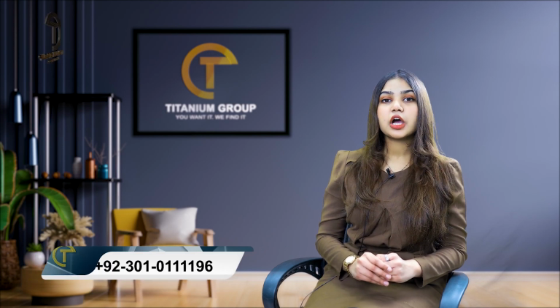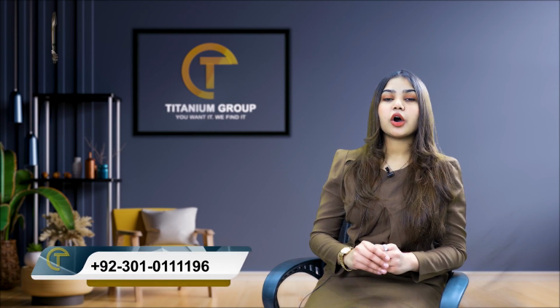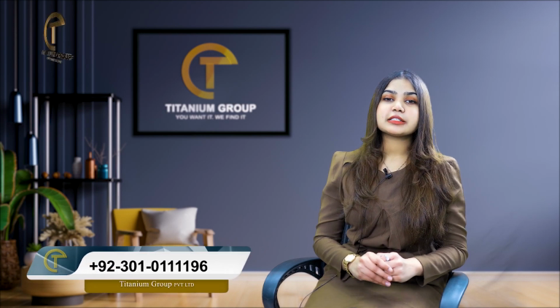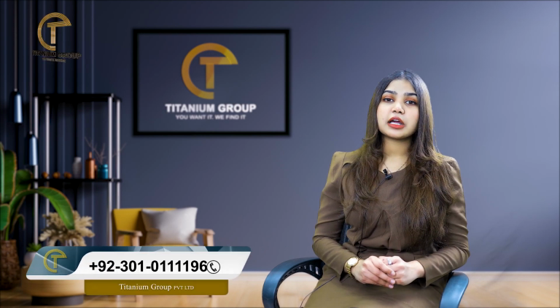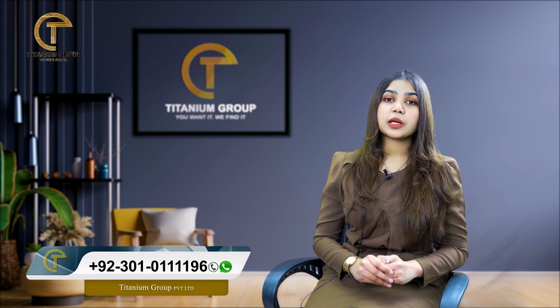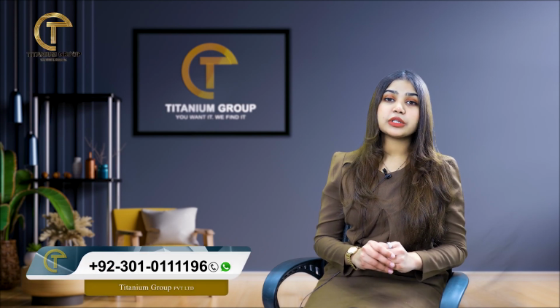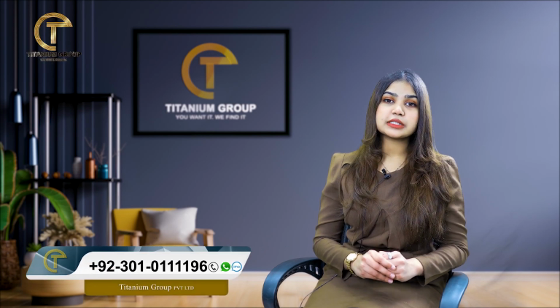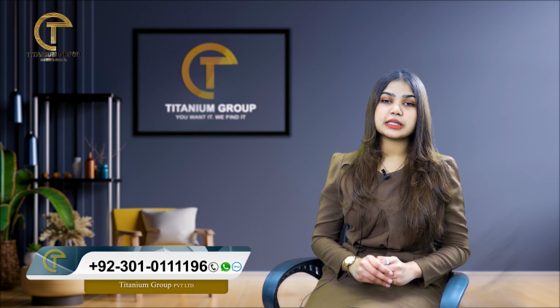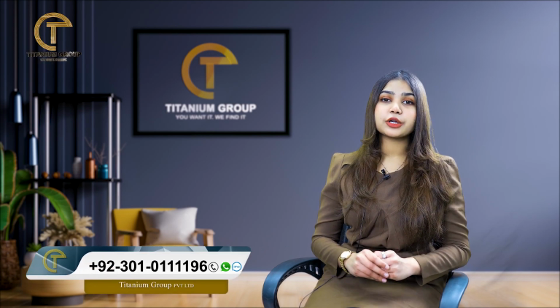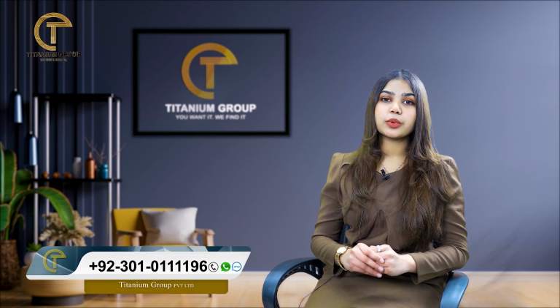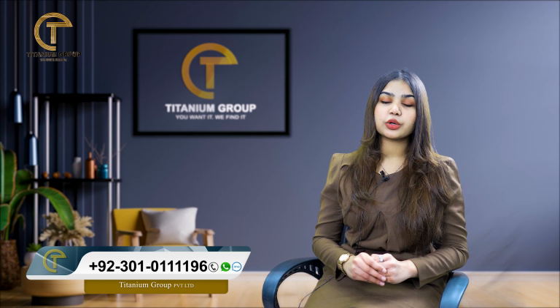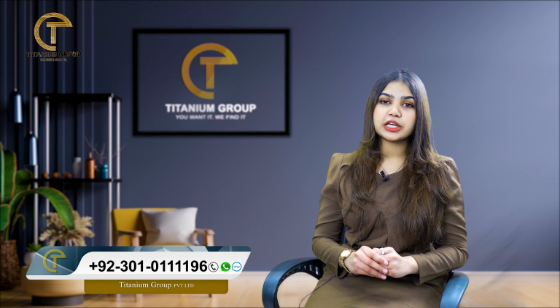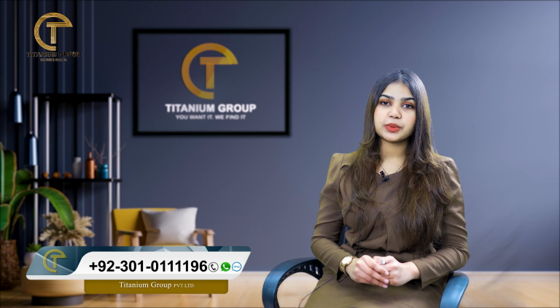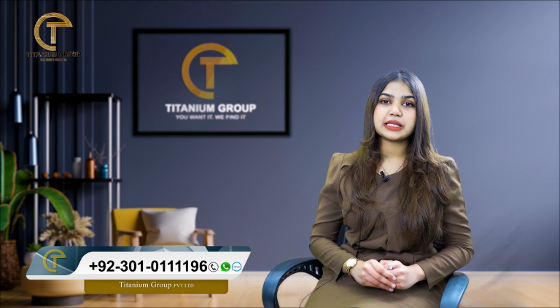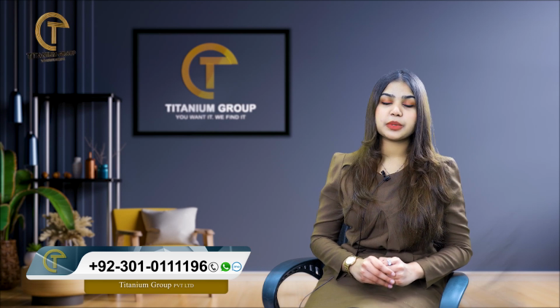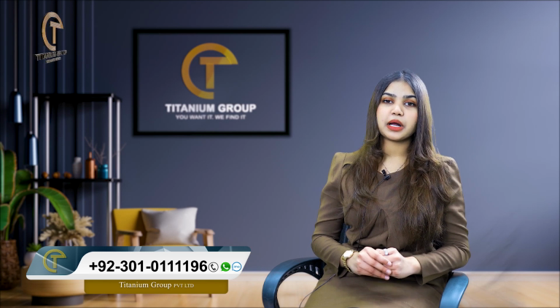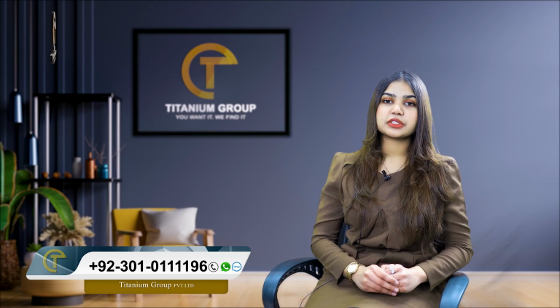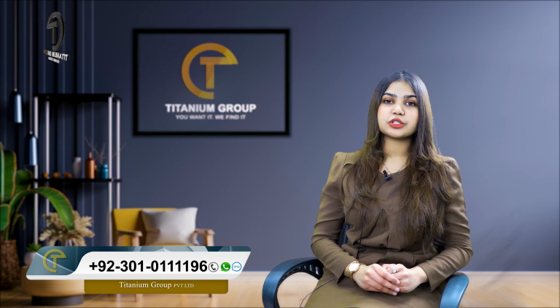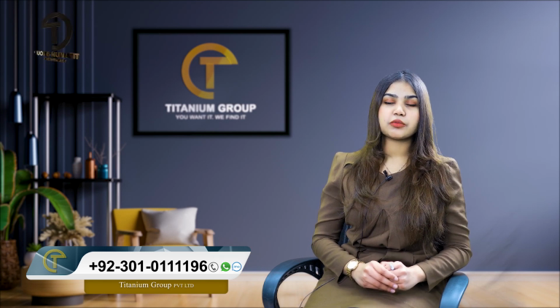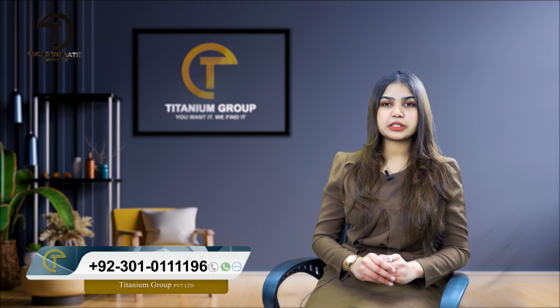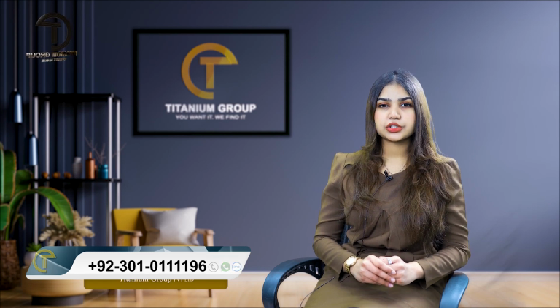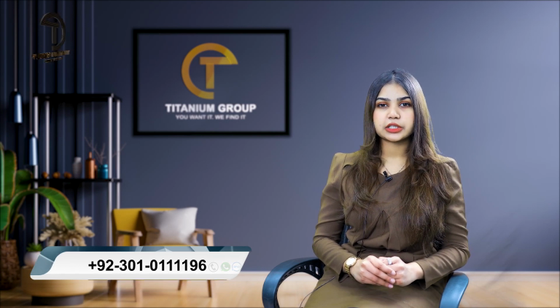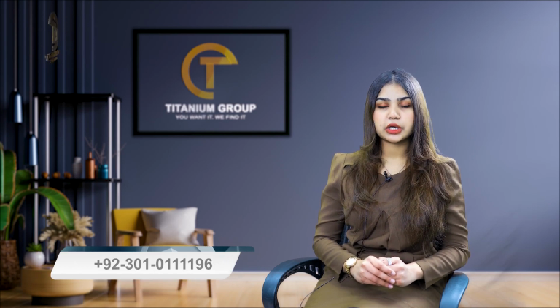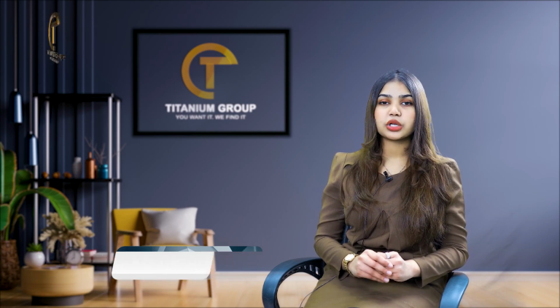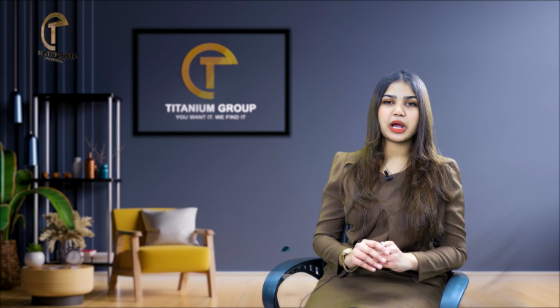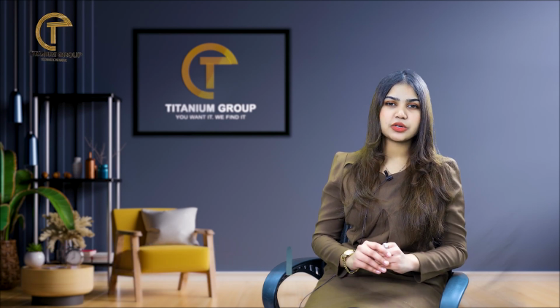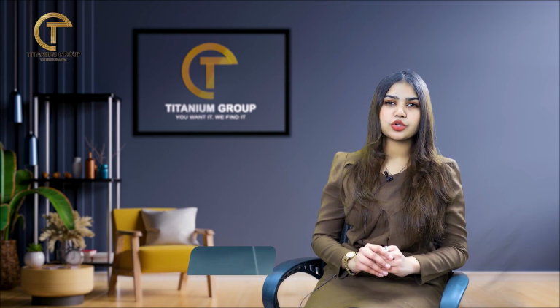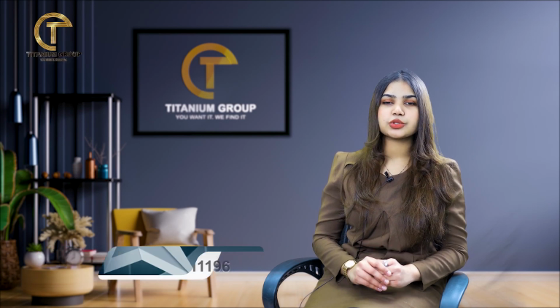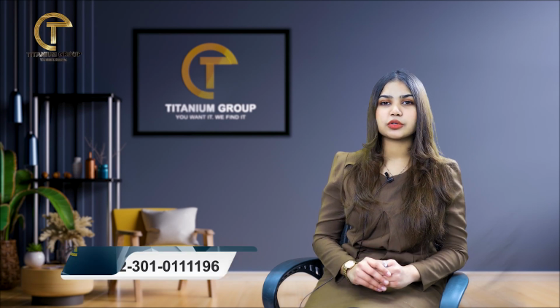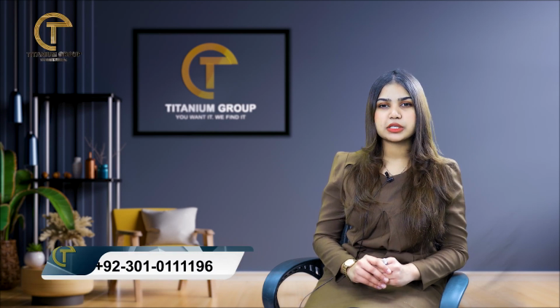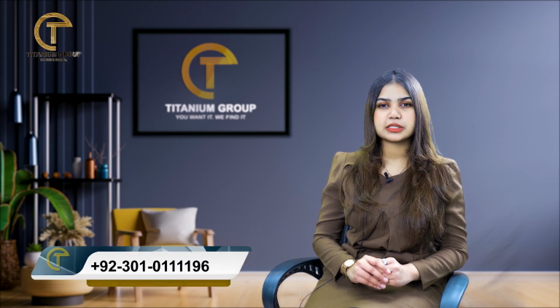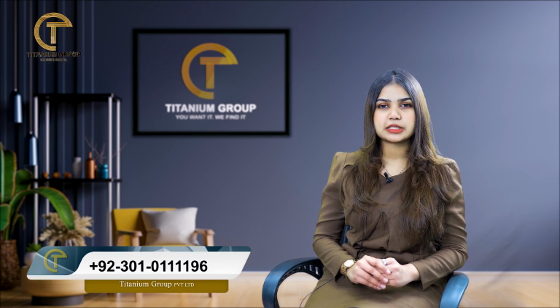We will discuss within the city as well, like Gulberg and DHA apartments, and also discuss the price range in a little bit.